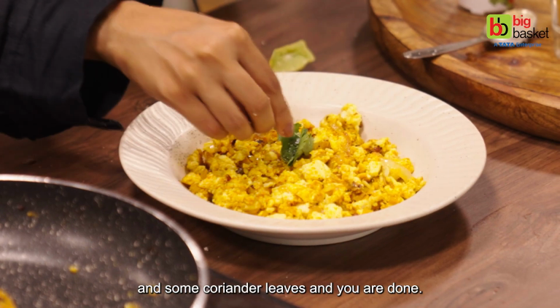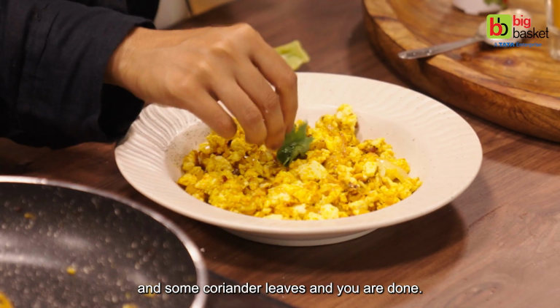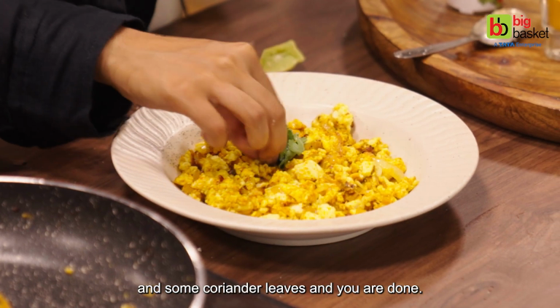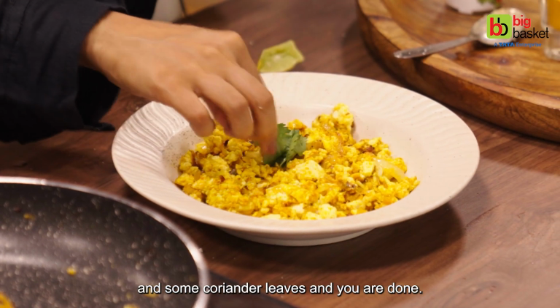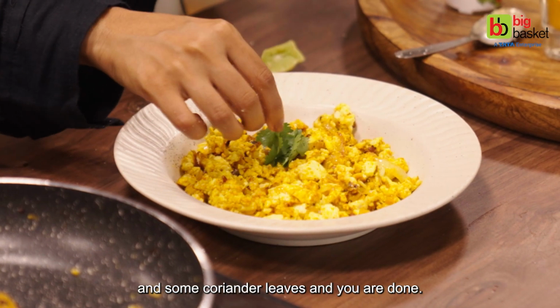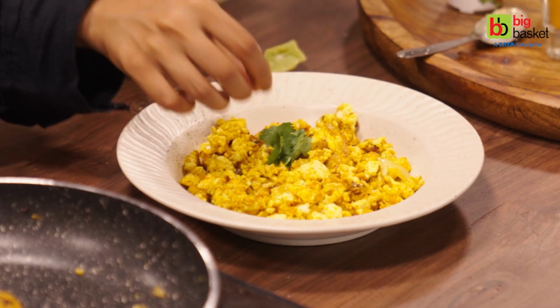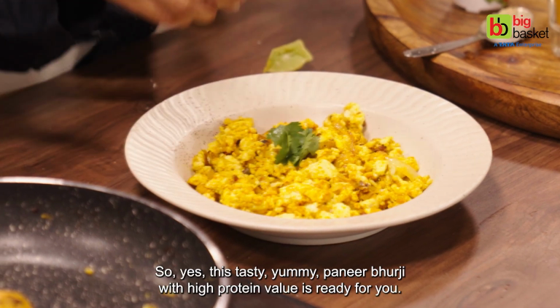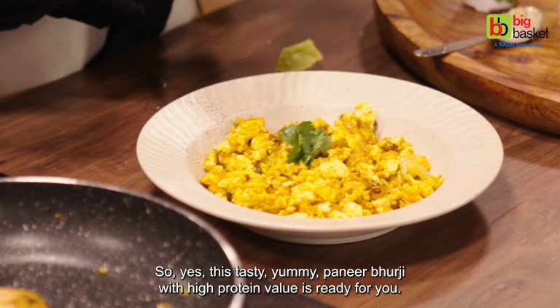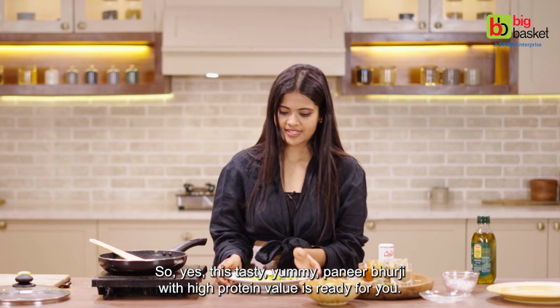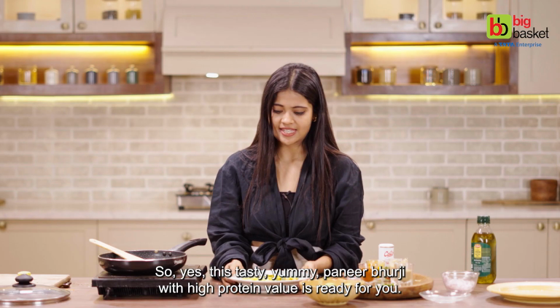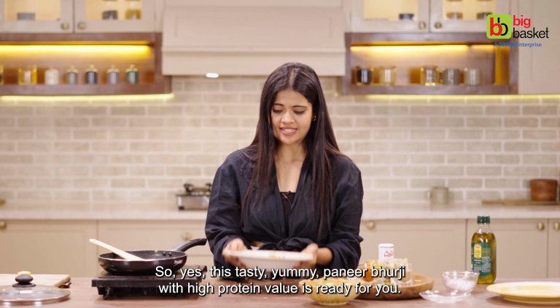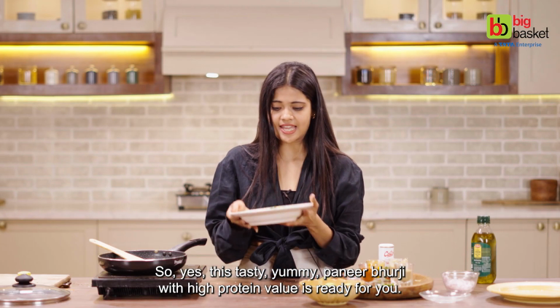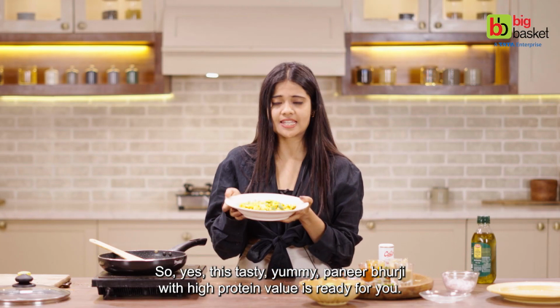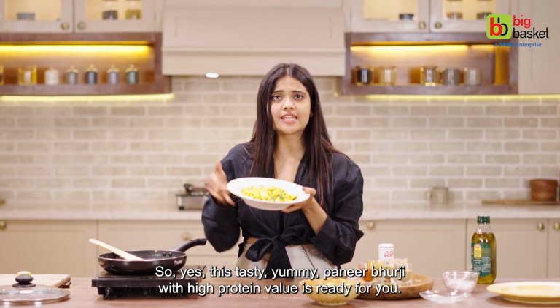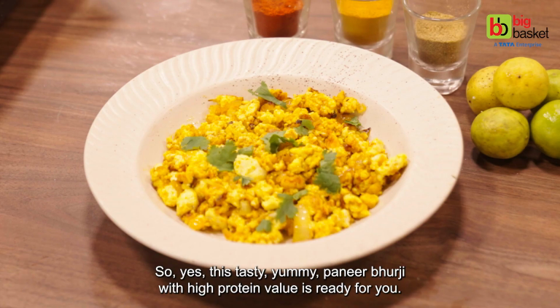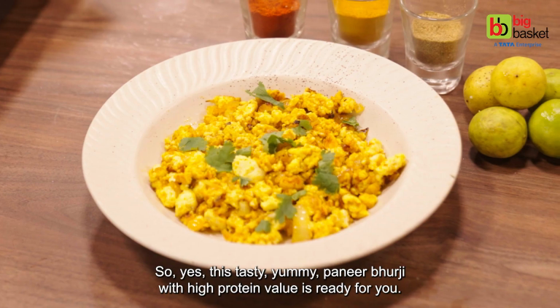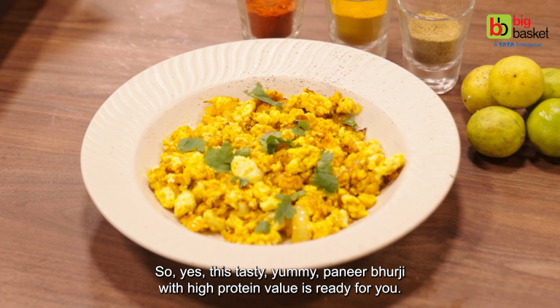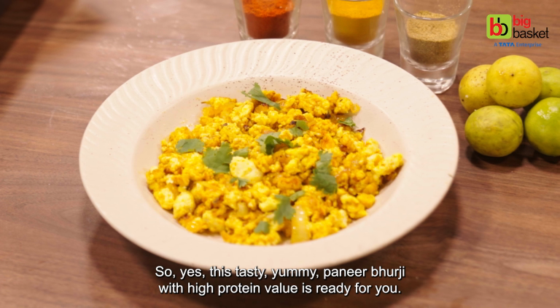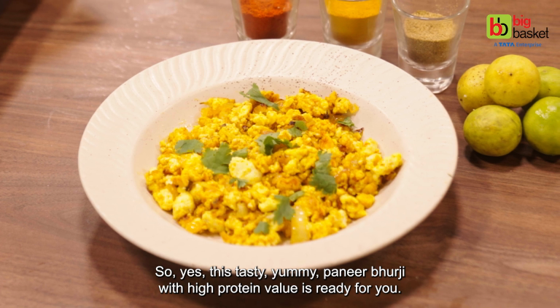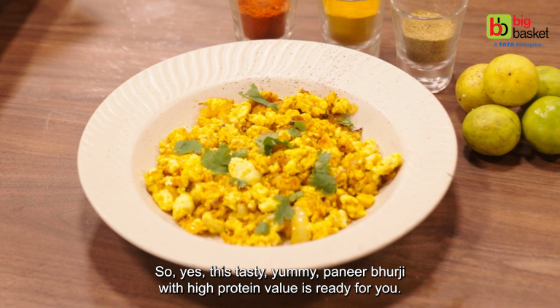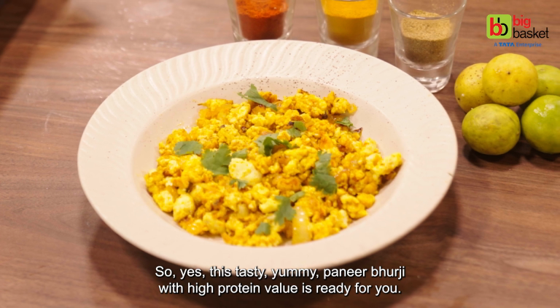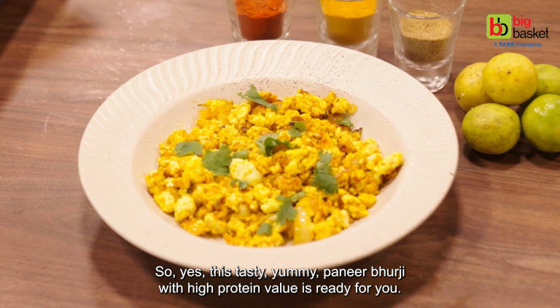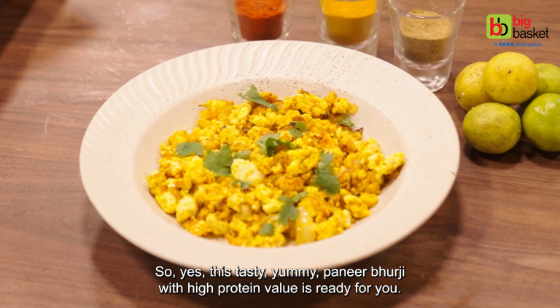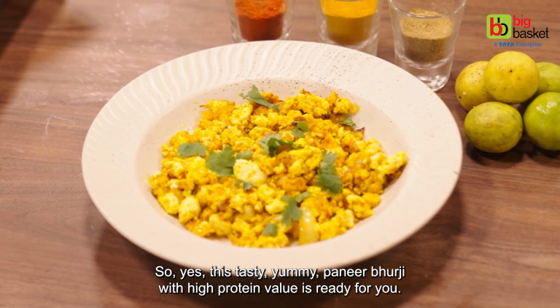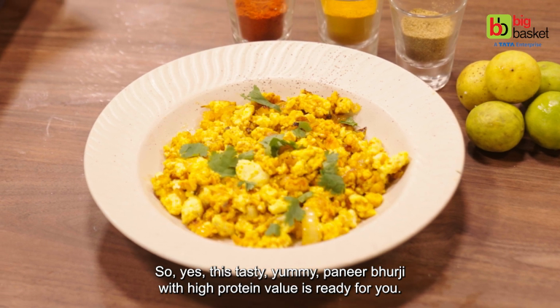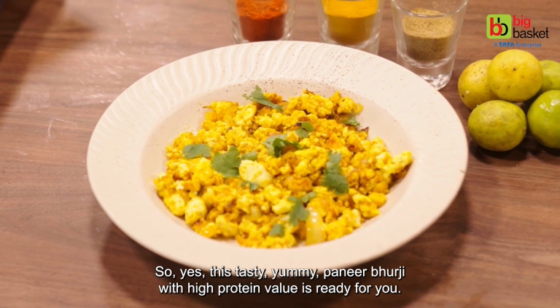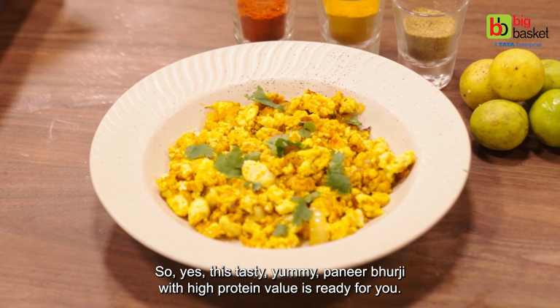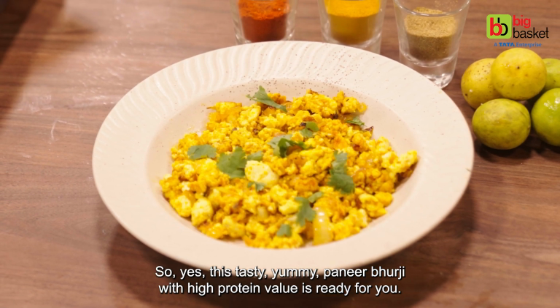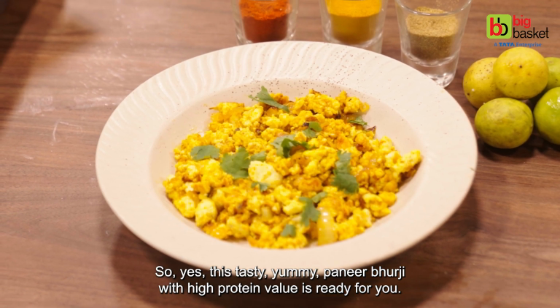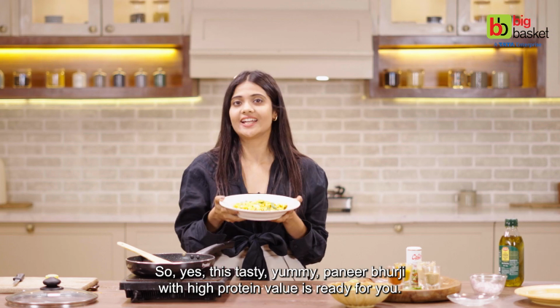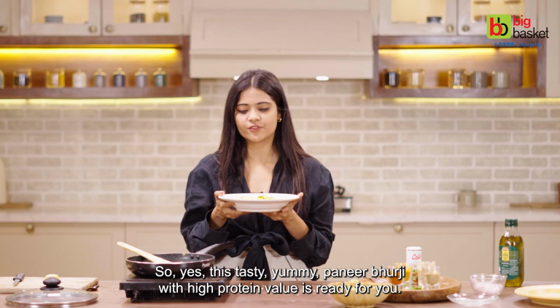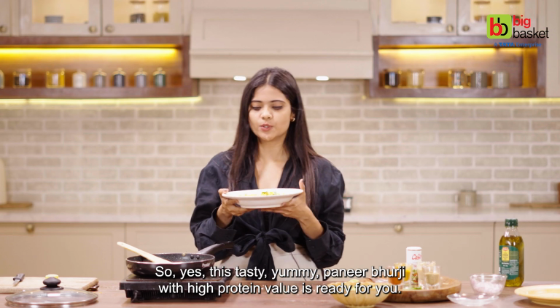And you are done. So yes, this tasty, yummy paneer burji with high protein value is ready for you.